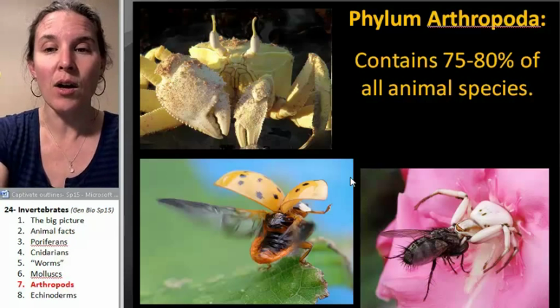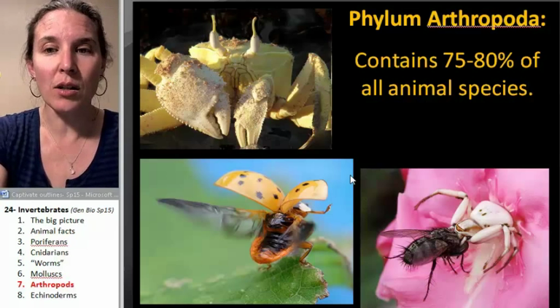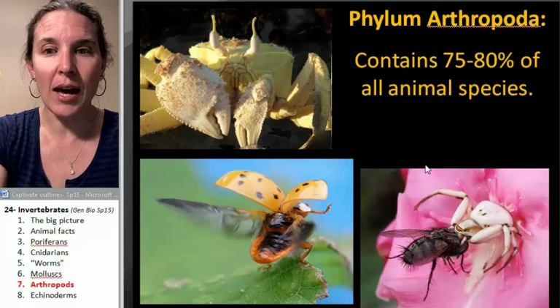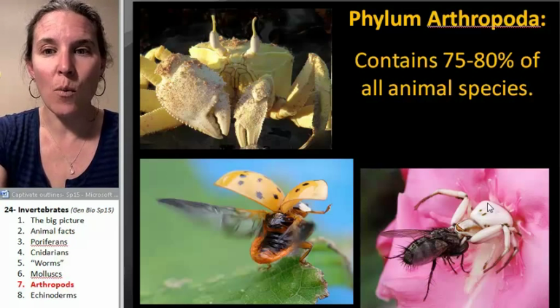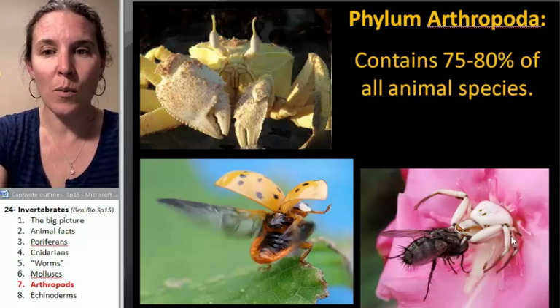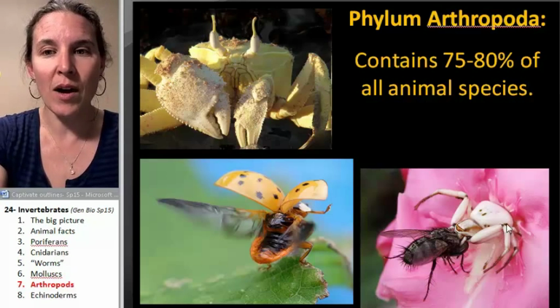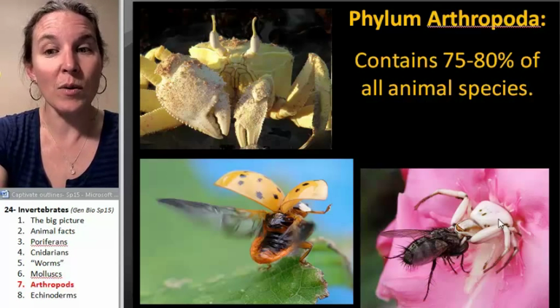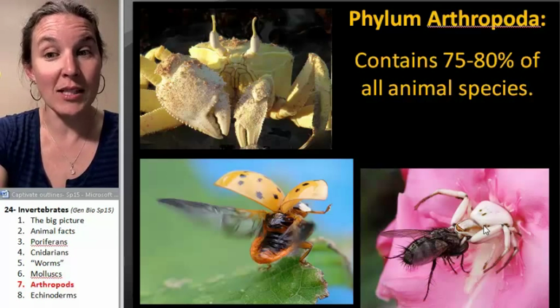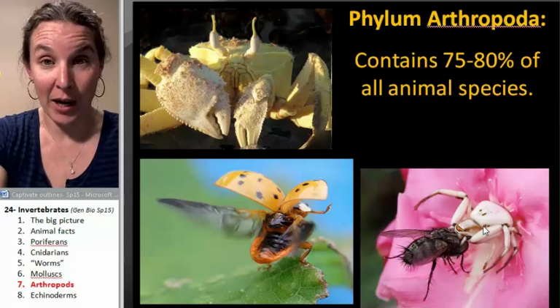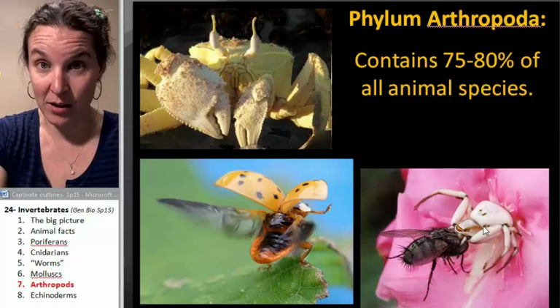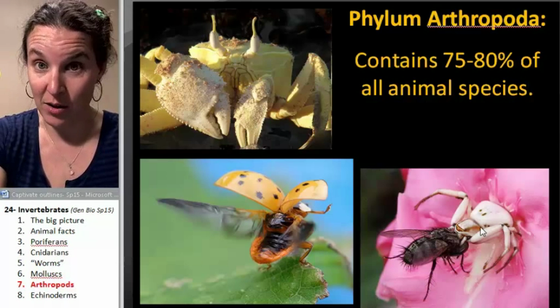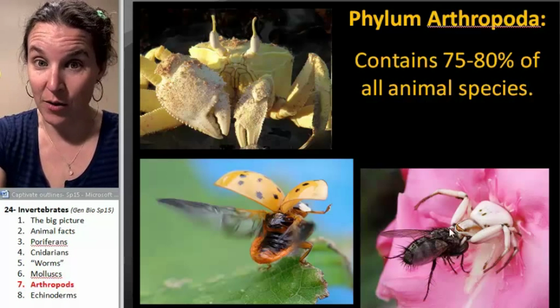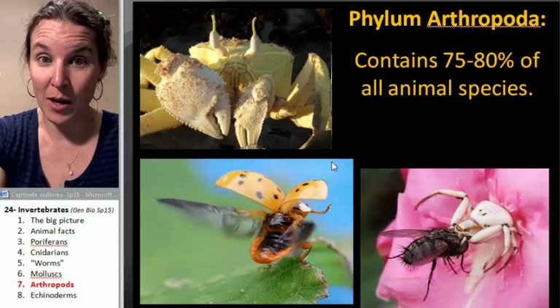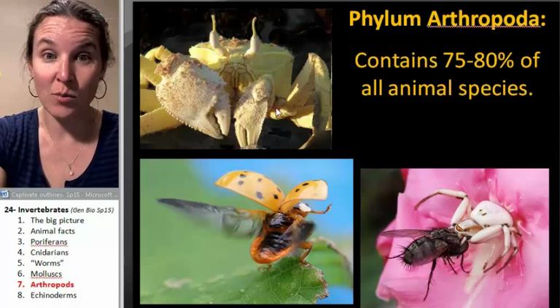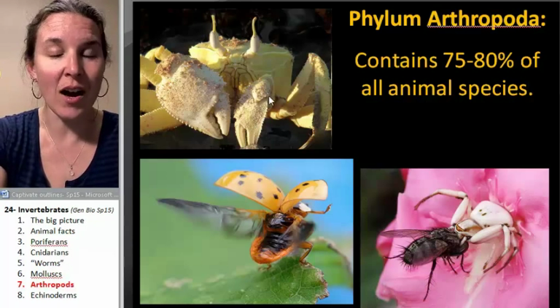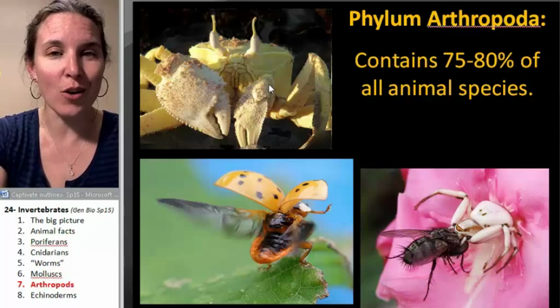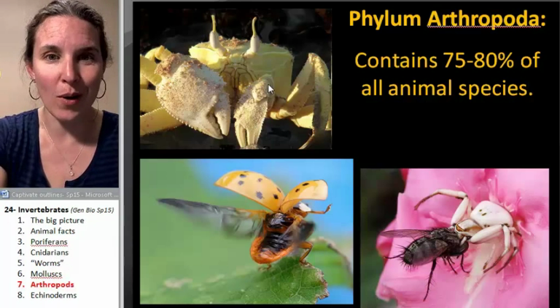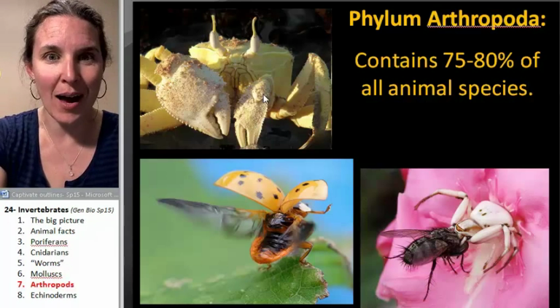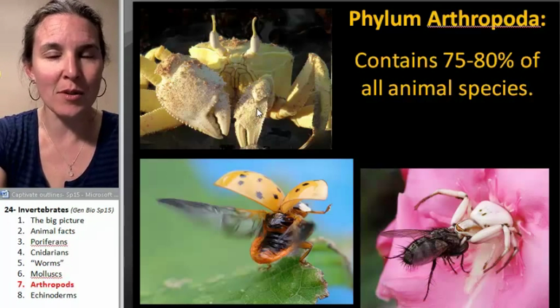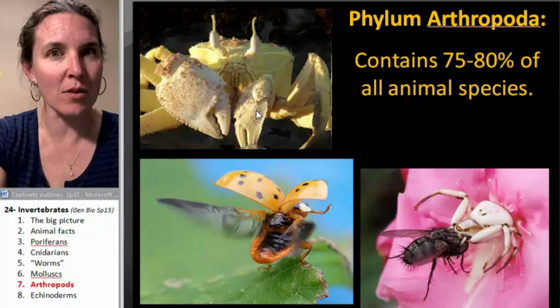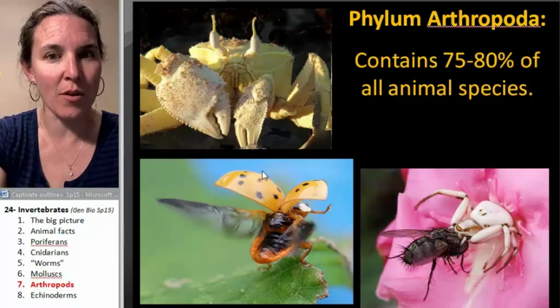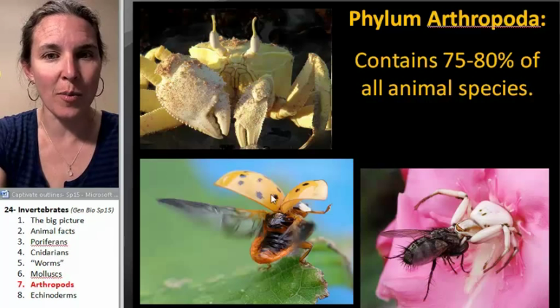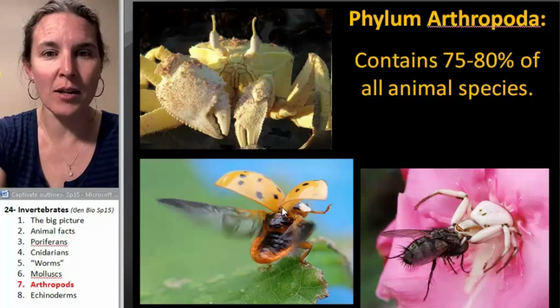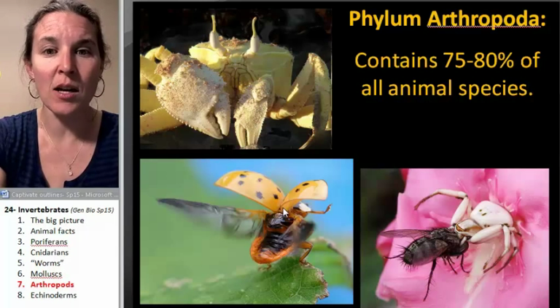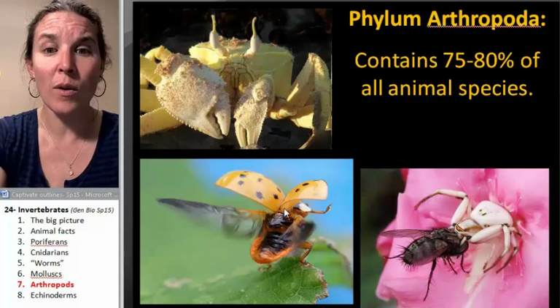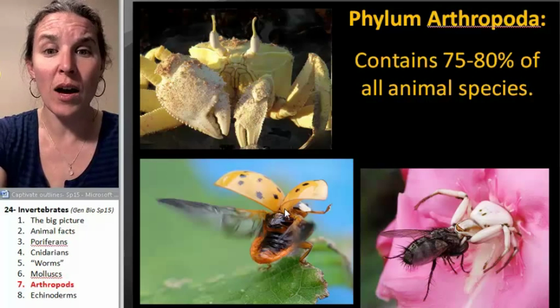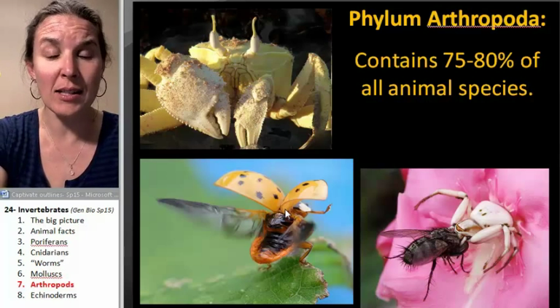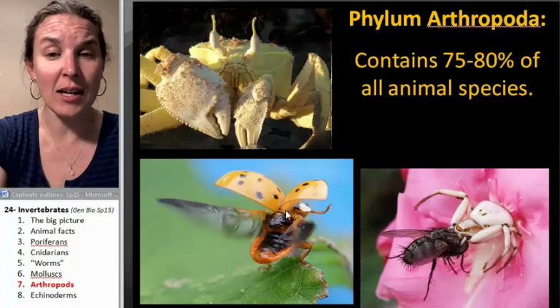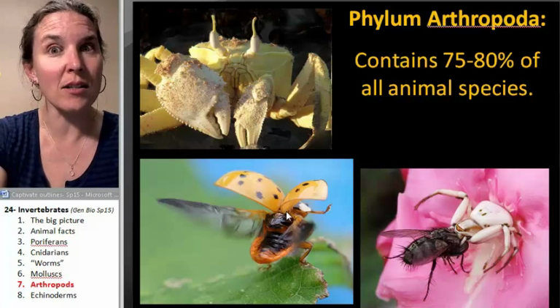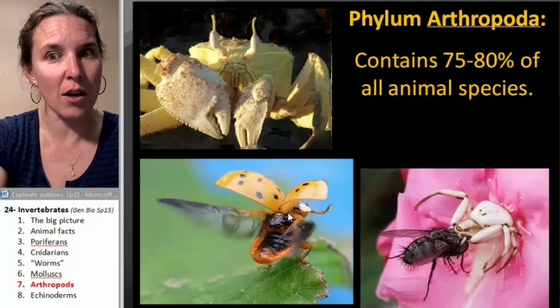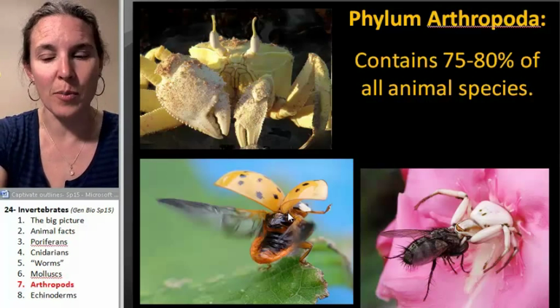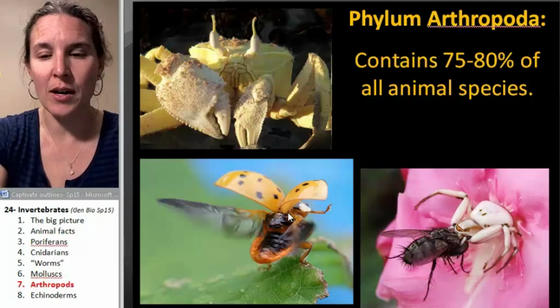Look at what we've got. We've got spiders — they're arthropods. We've got crabs — those are arthropods. We've got insects — arthropods.